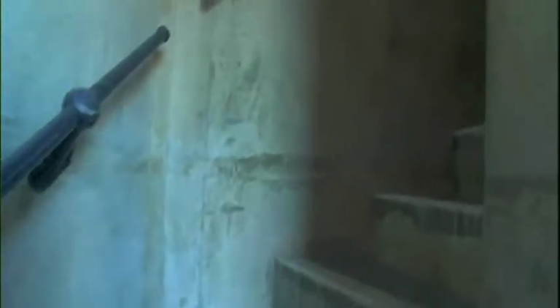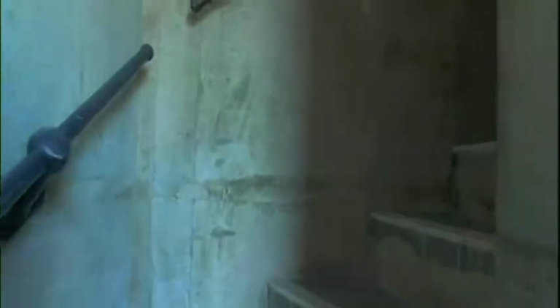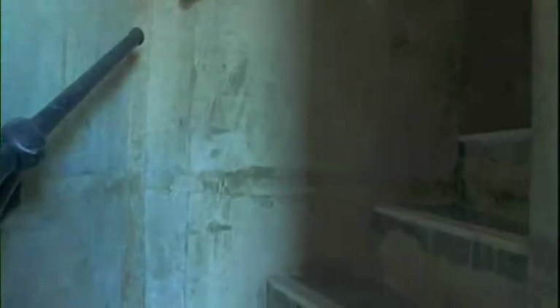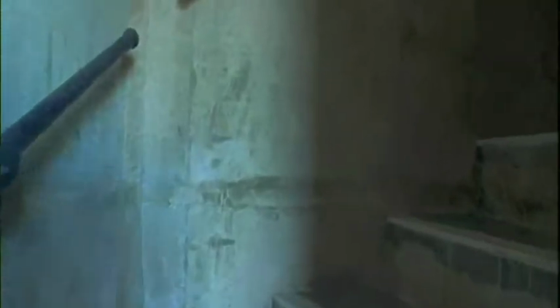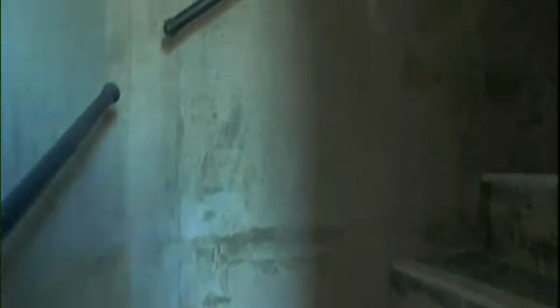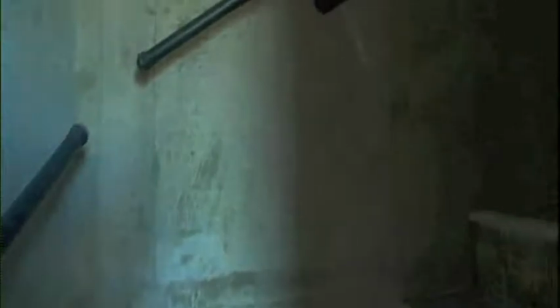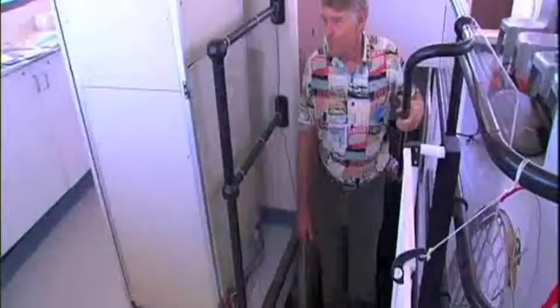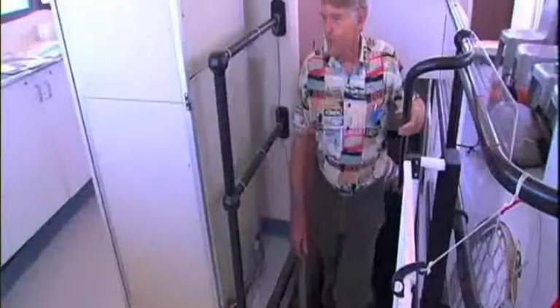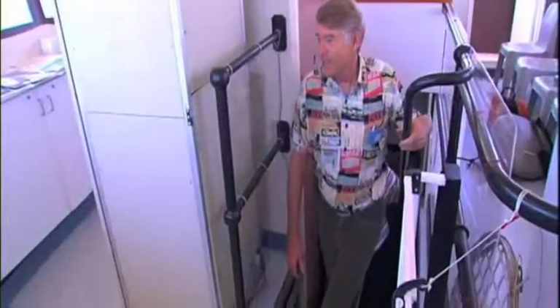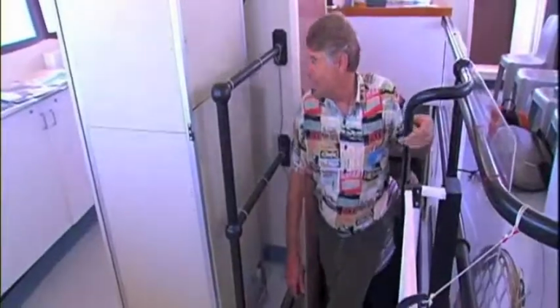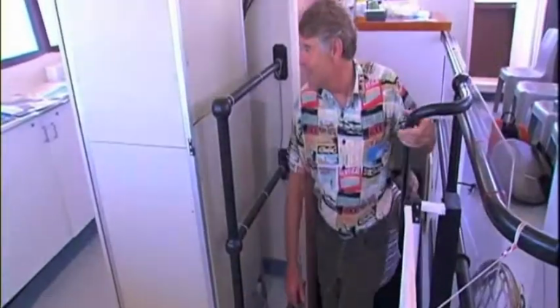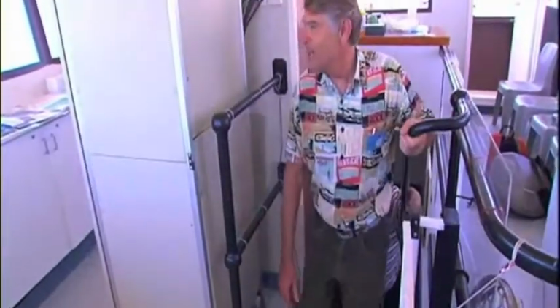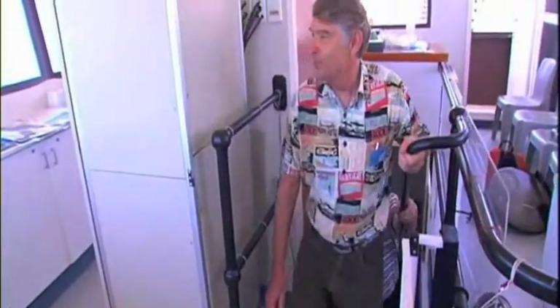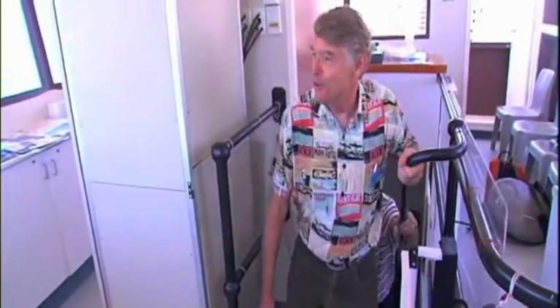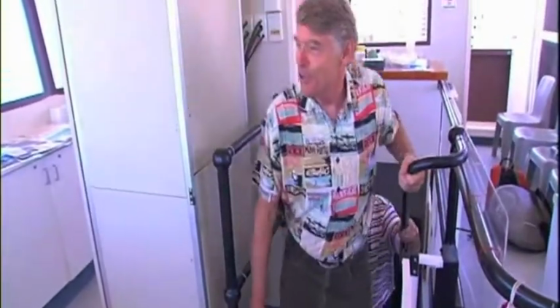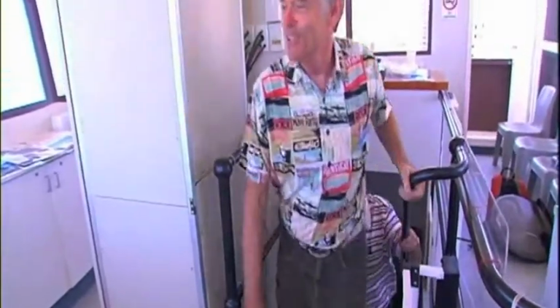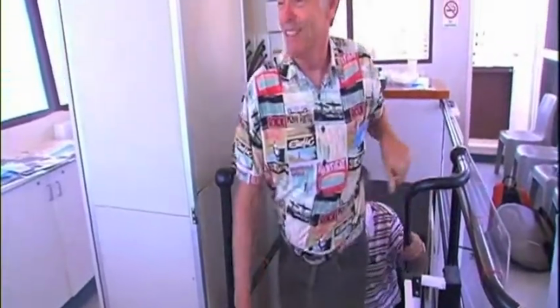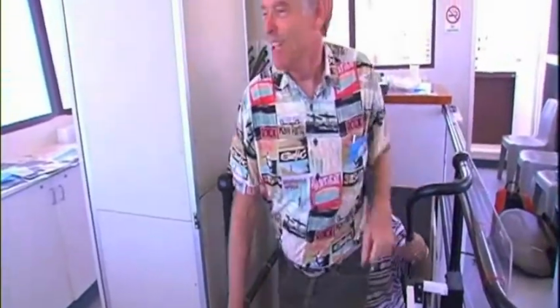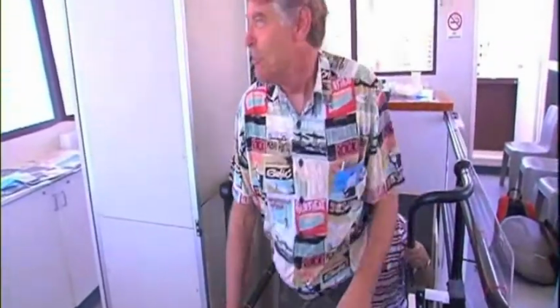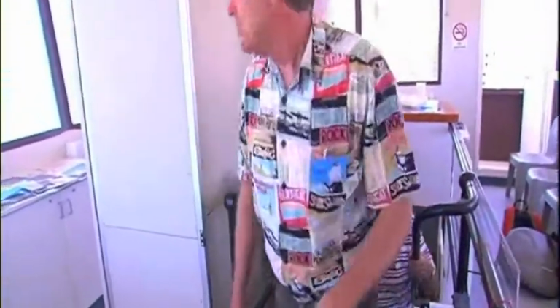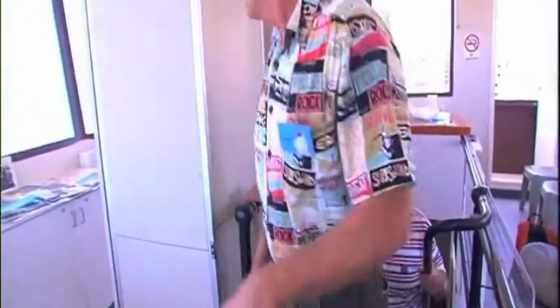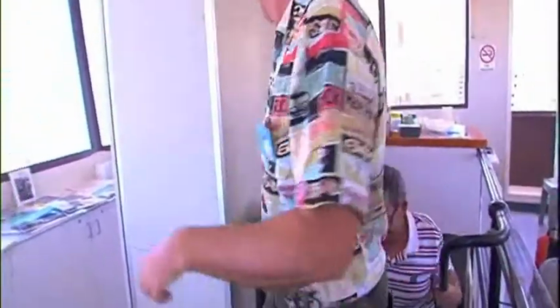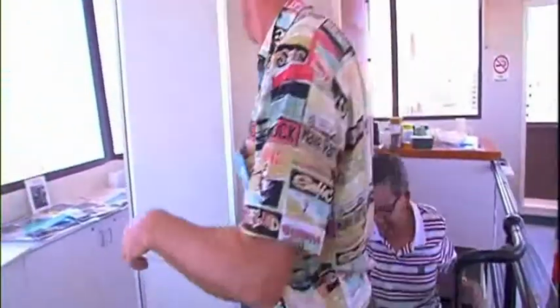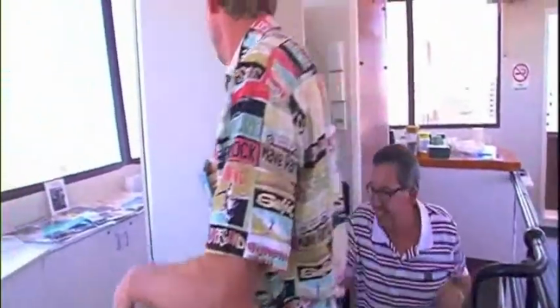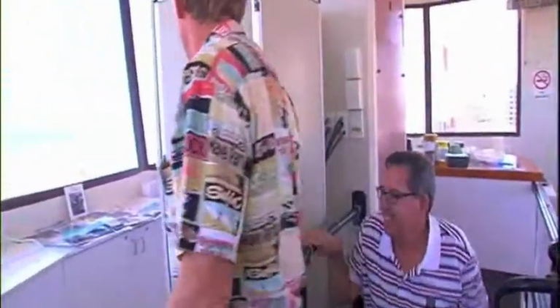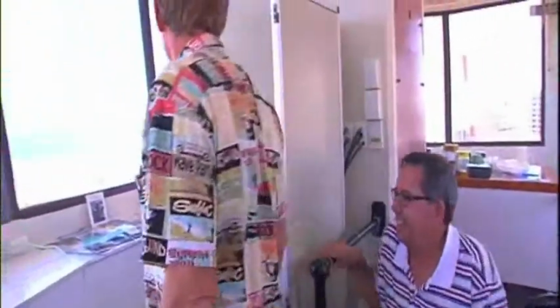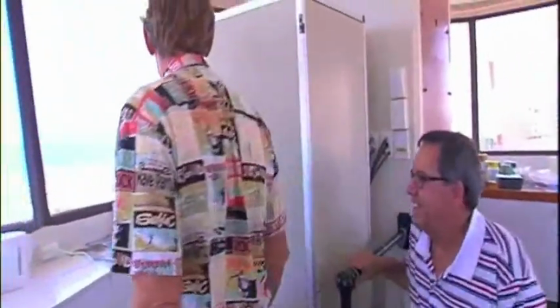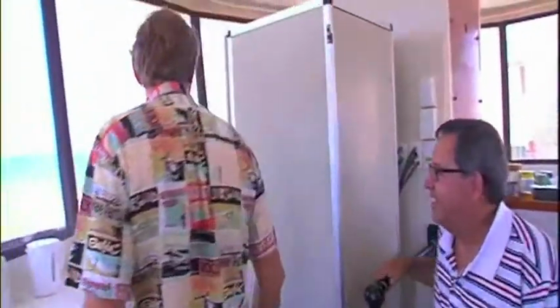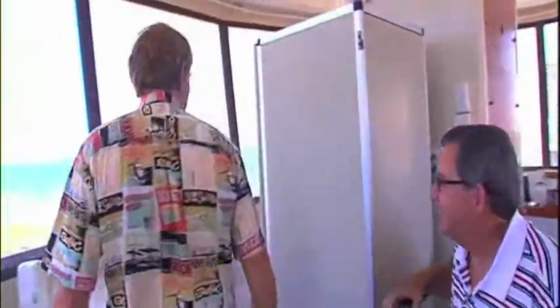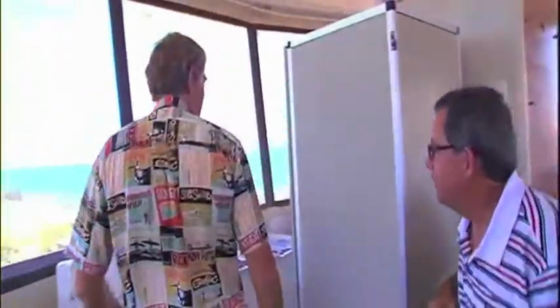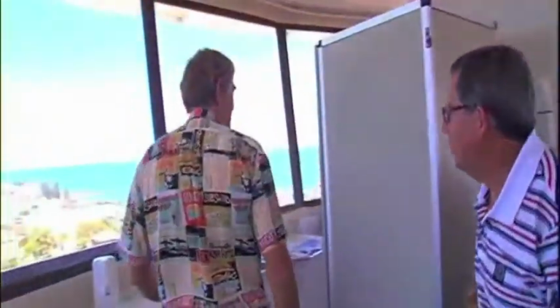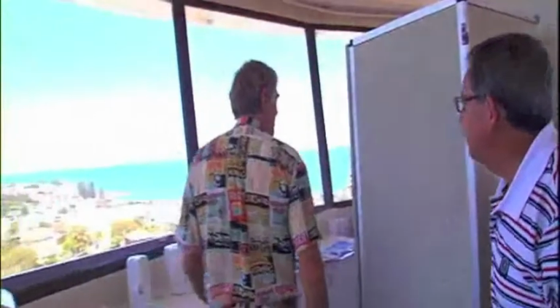Well, these stairs are a bit of an effort — you know if you're fit or not. But it's worth it for the view when you get up here. Oh, it's wonderful.